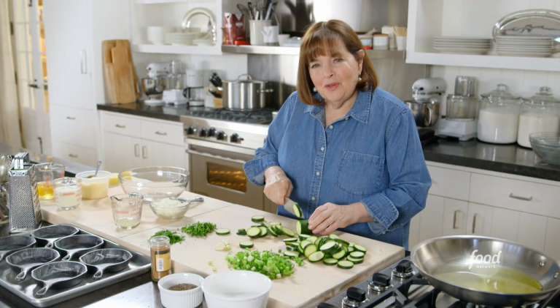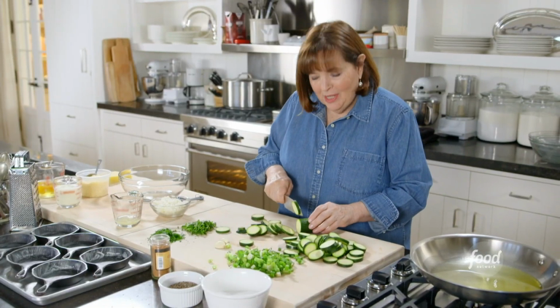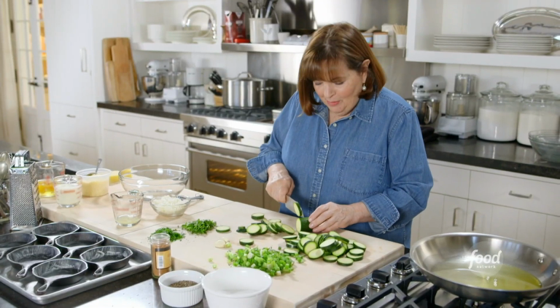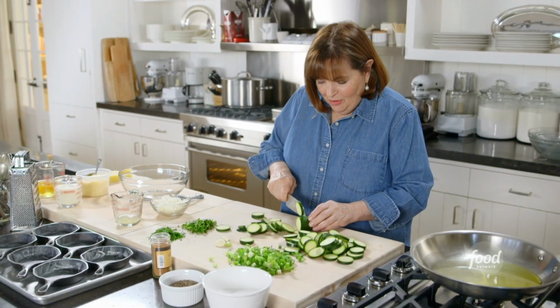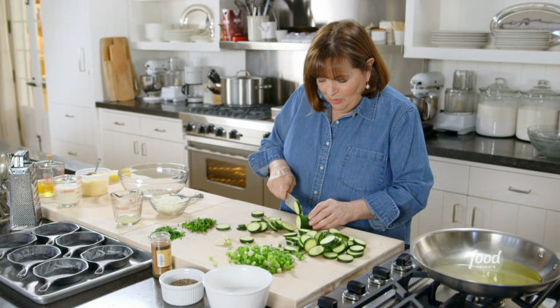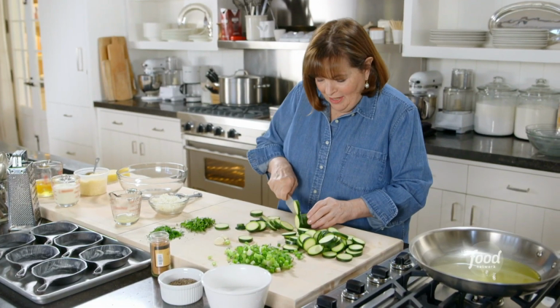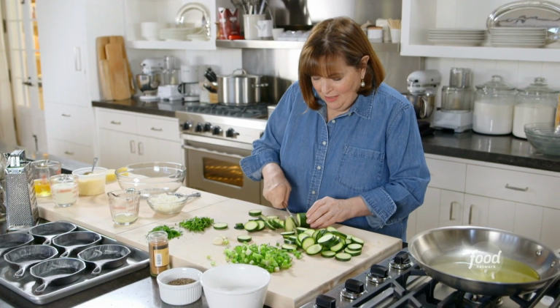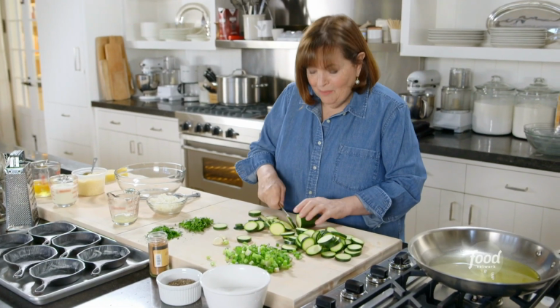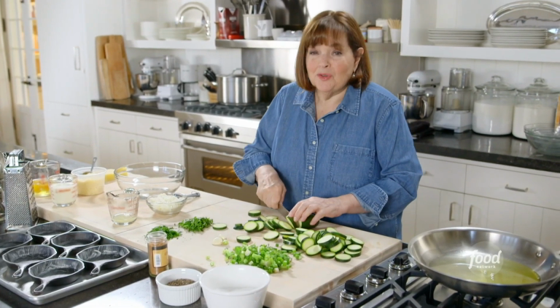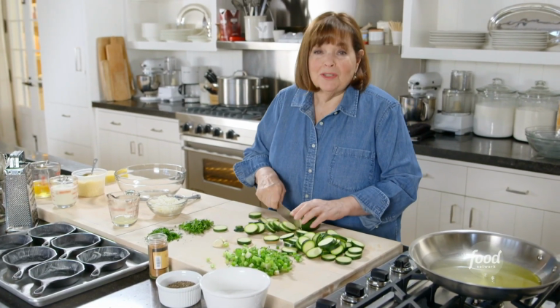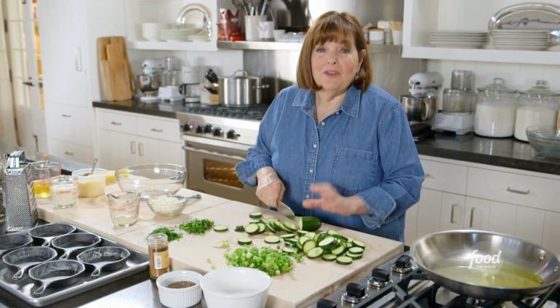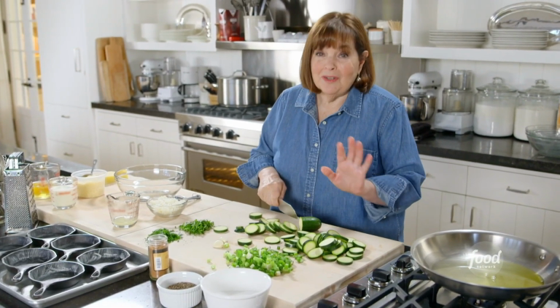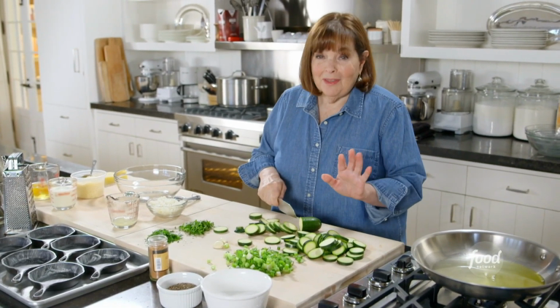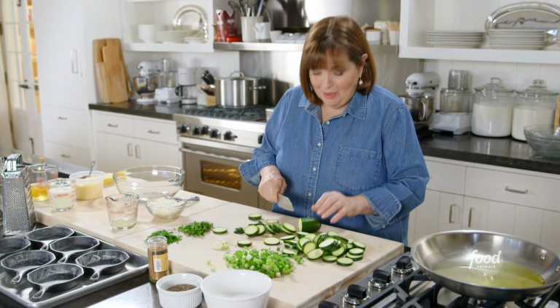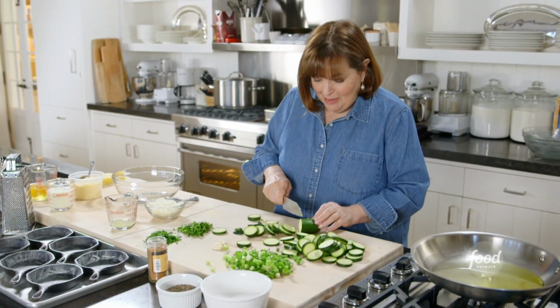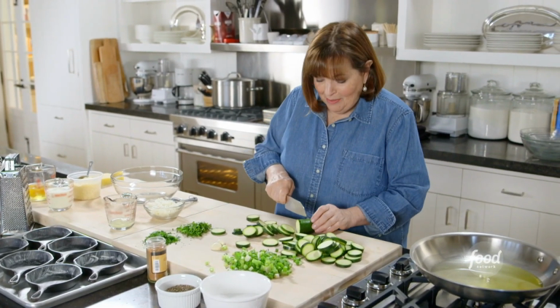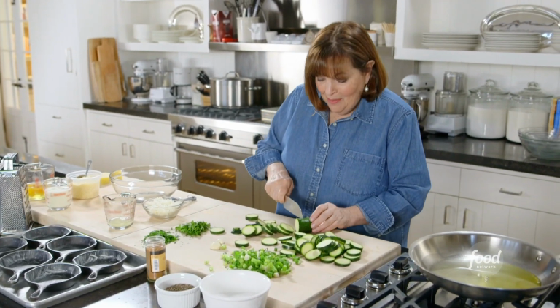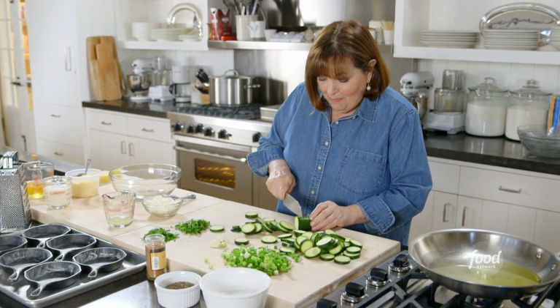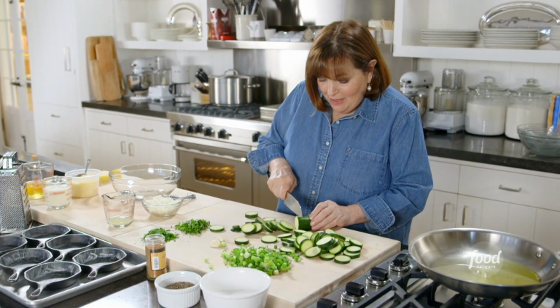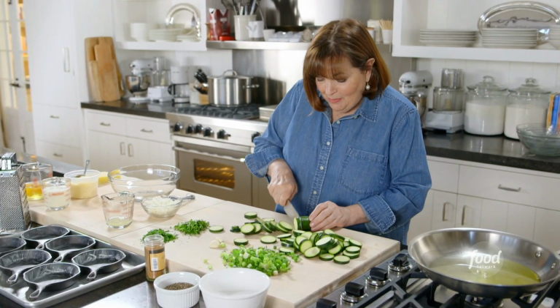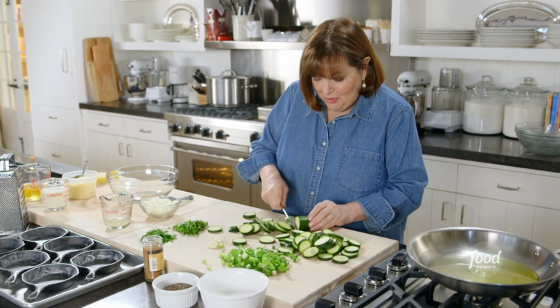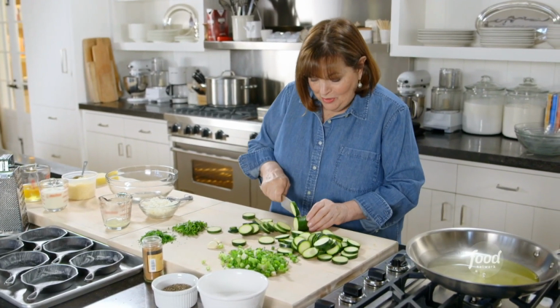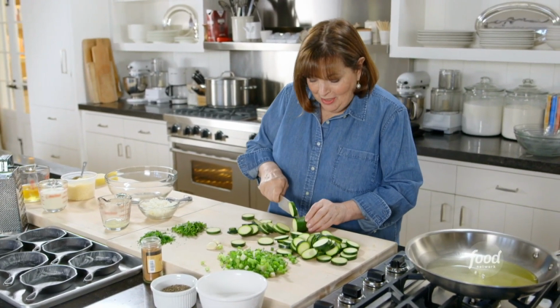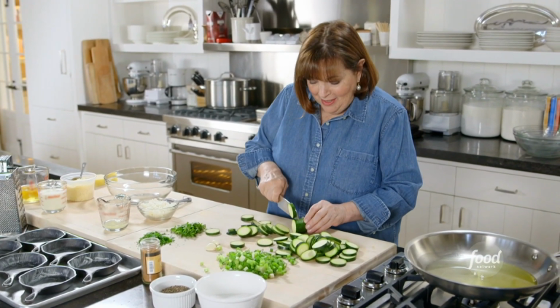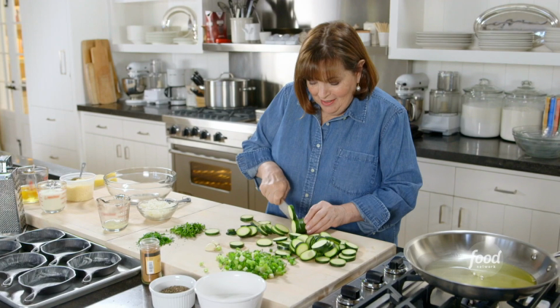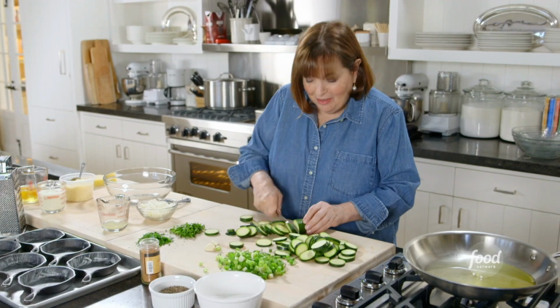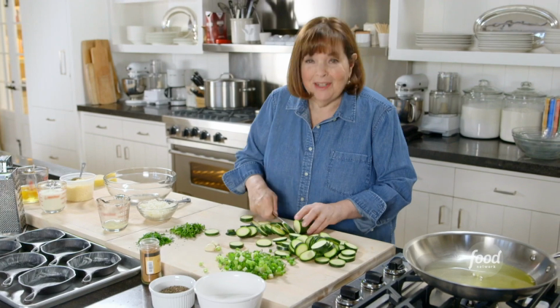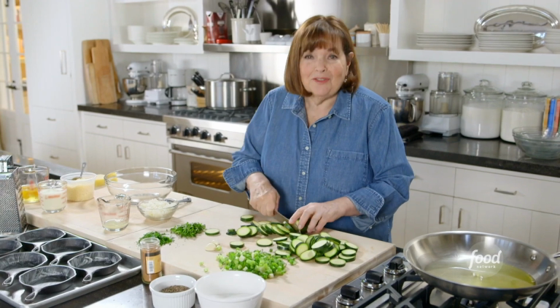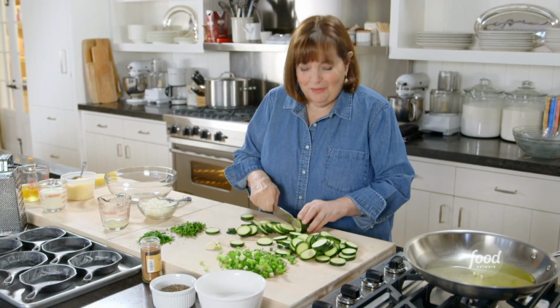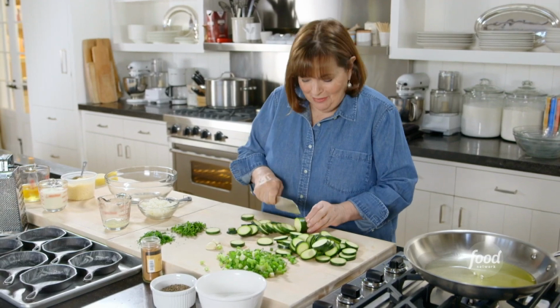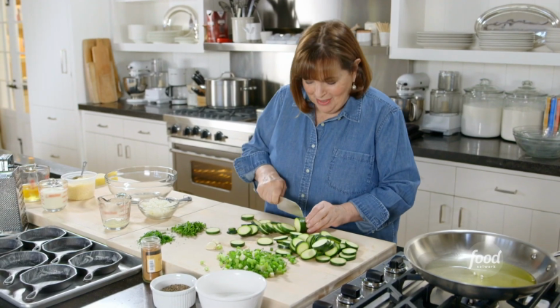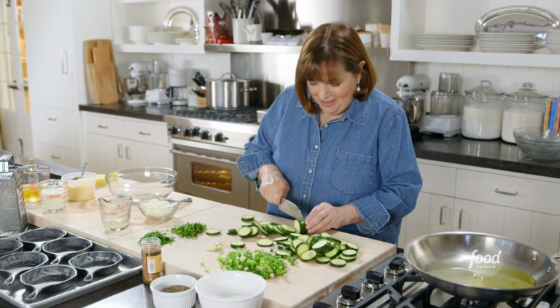Zucchini can be a little bland, but trust me, there's nothing bland about my baked spinach and zucchini. It's got lots of great flavors in it.